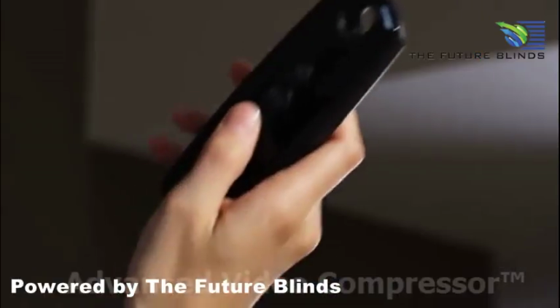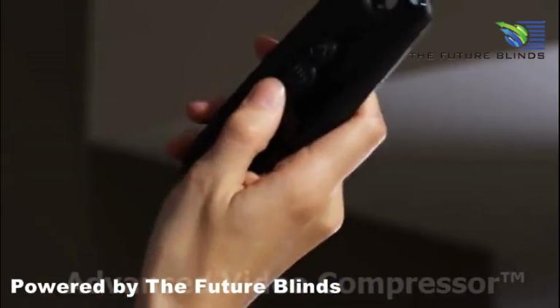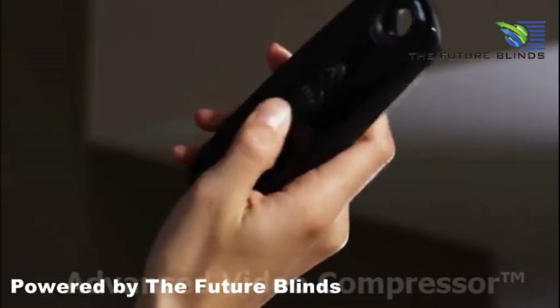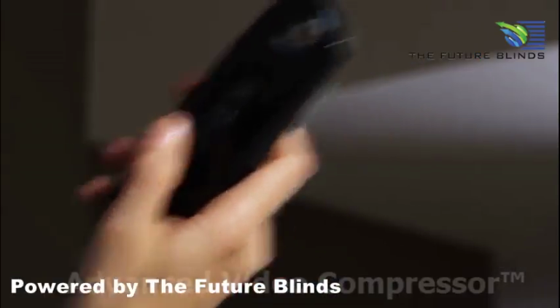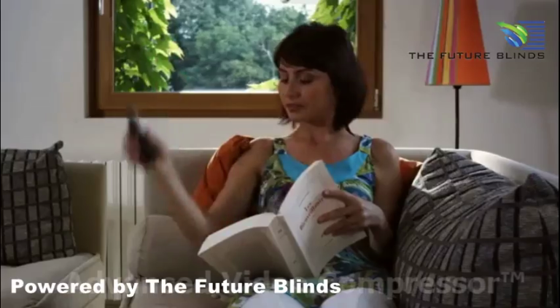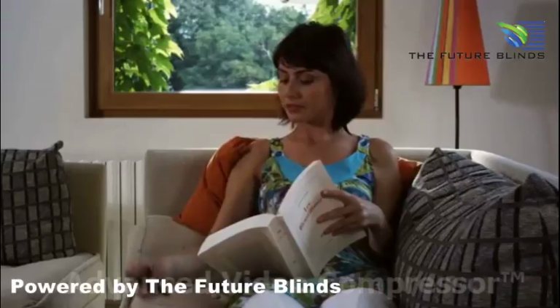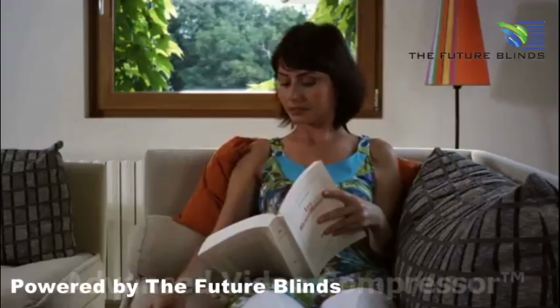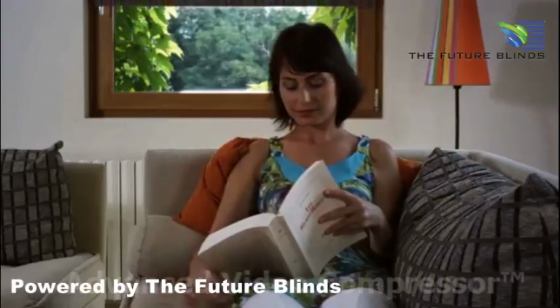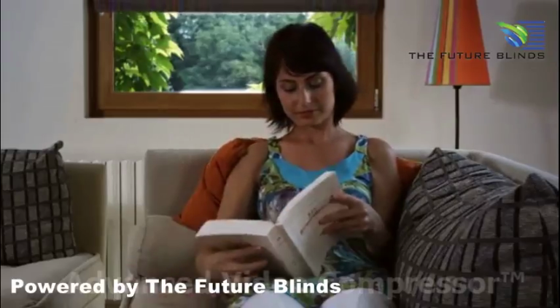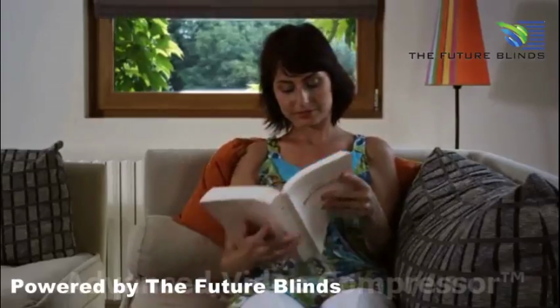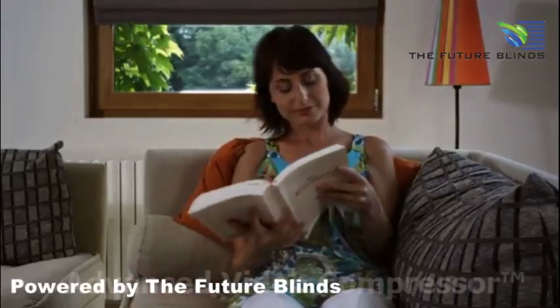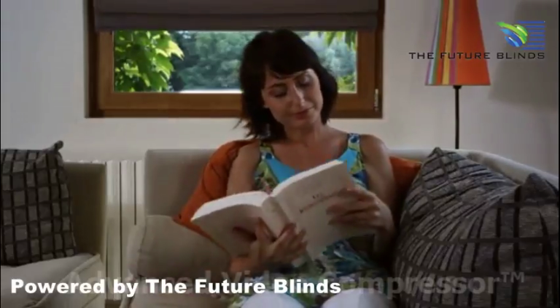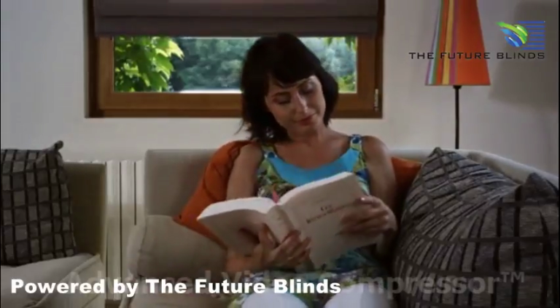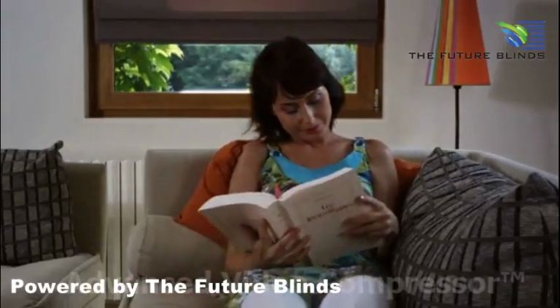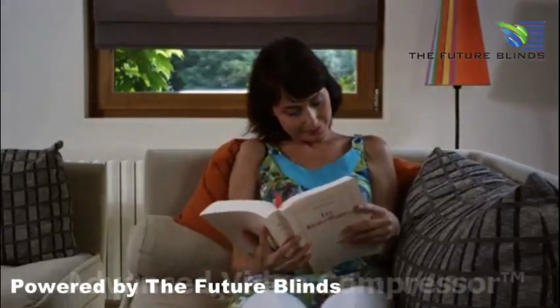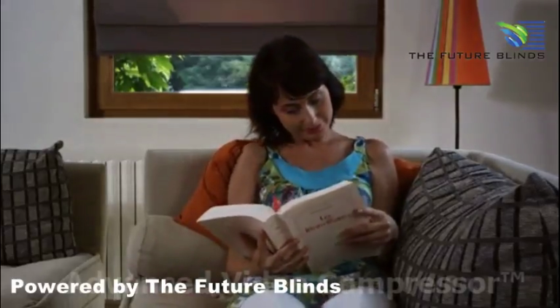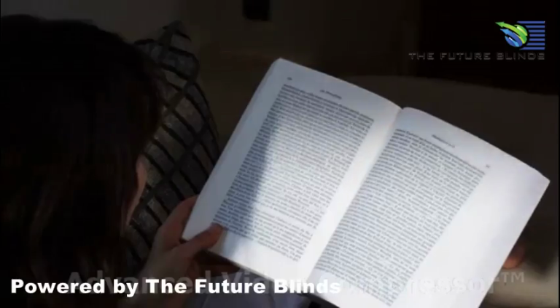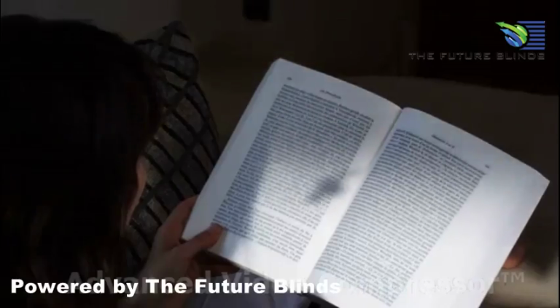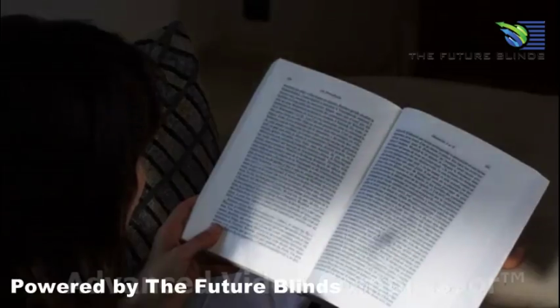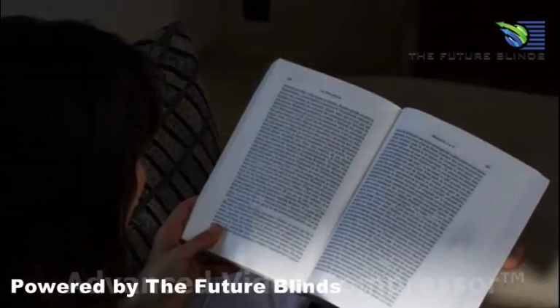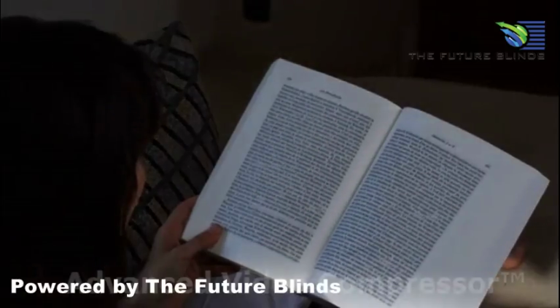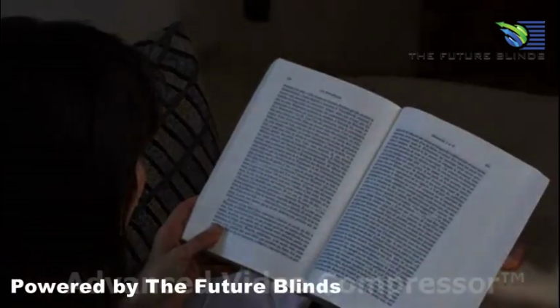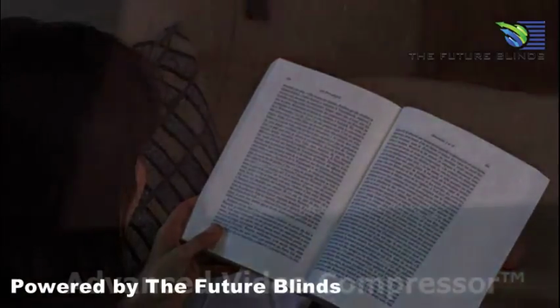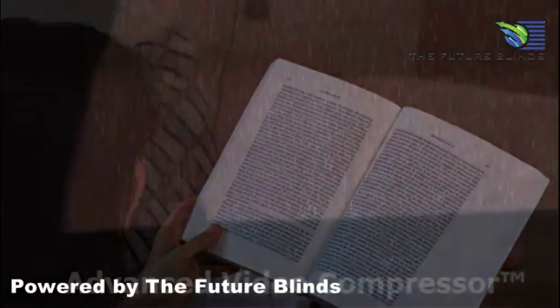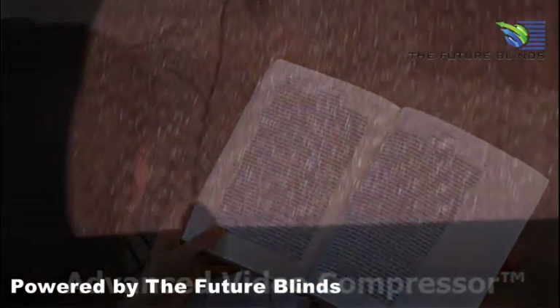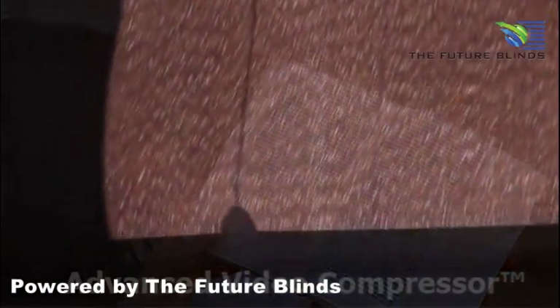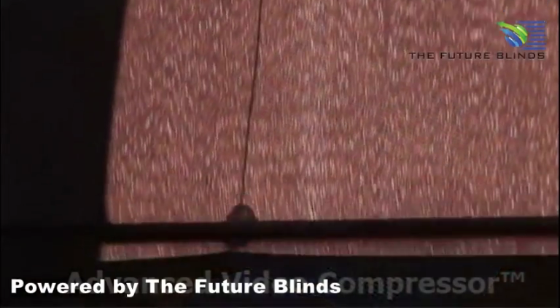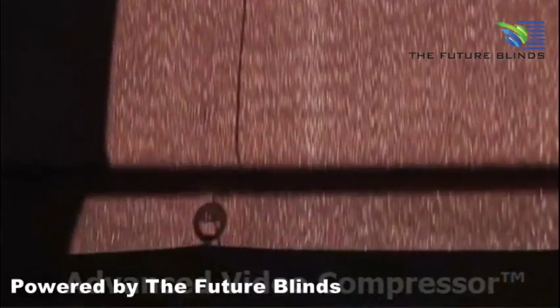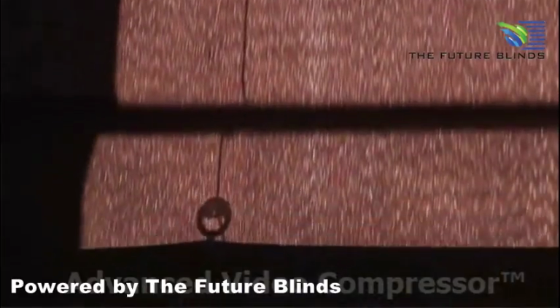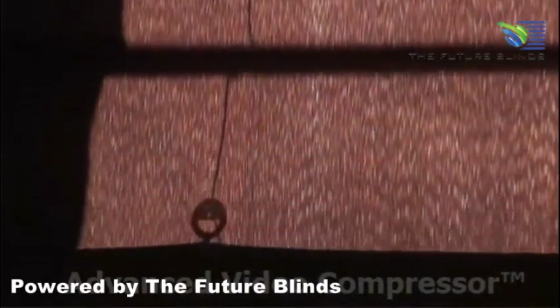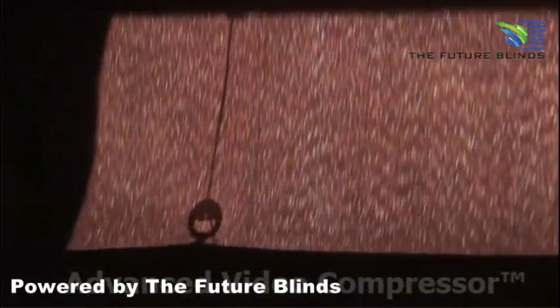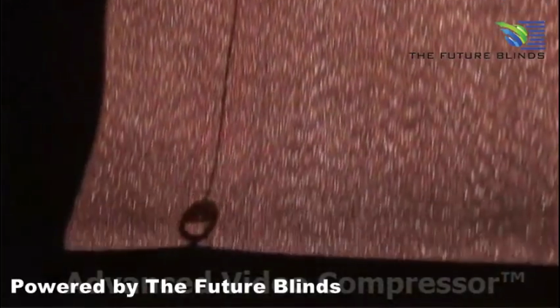All you need to do is click on your remote control to raise or lower a motorized blind. They operate smoothly, which extends the life of your window coverings.